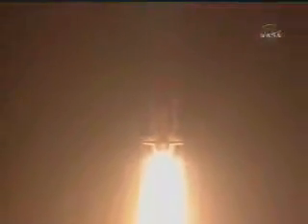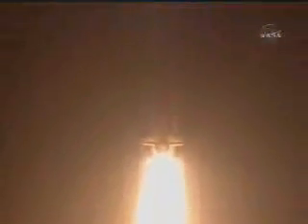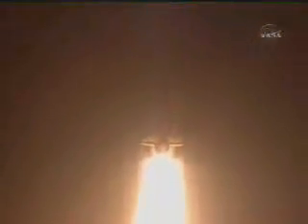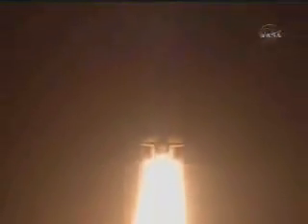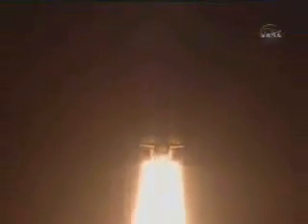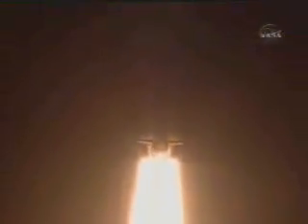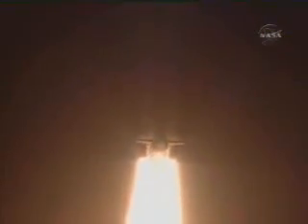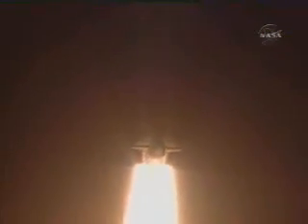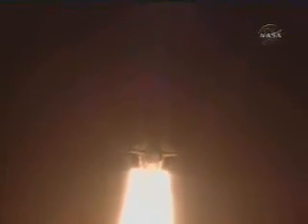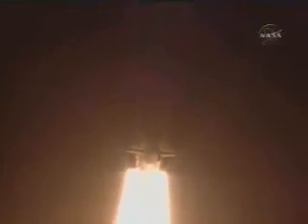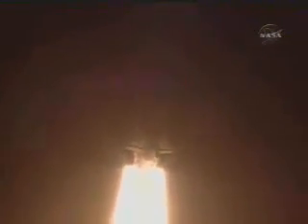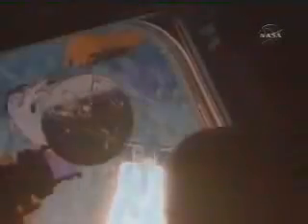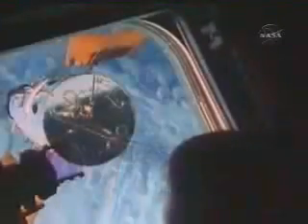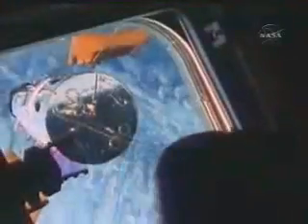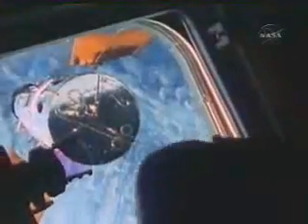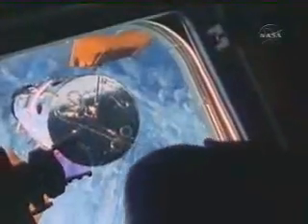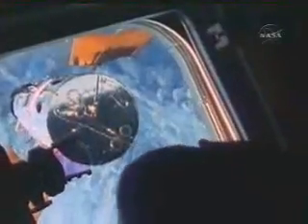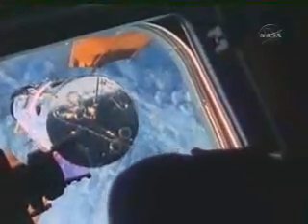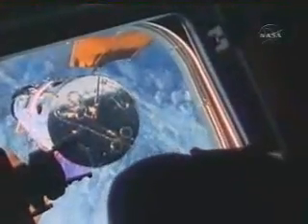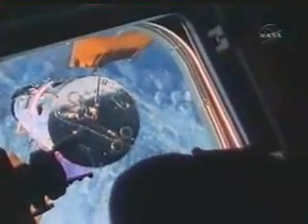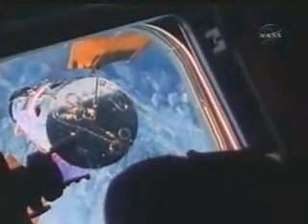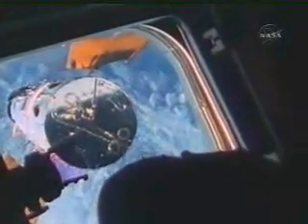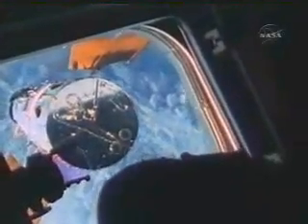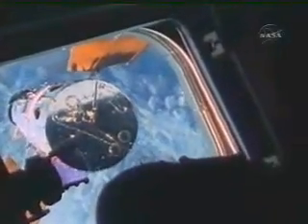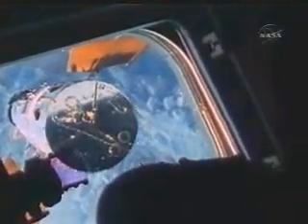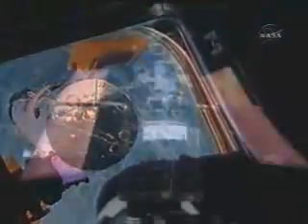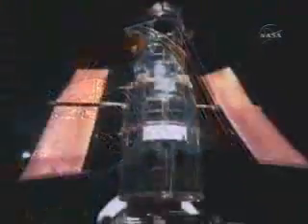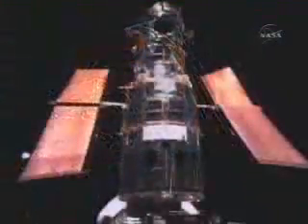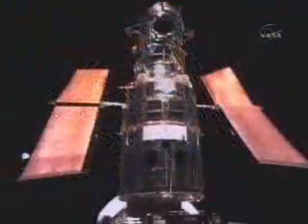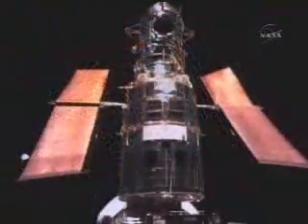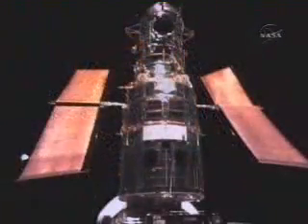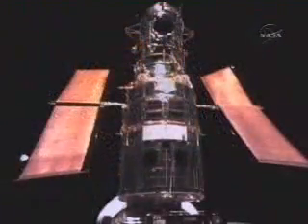On a later mission, it took a repair team up to the Hubble Space Telescope and saved the cutting-edge observatory.